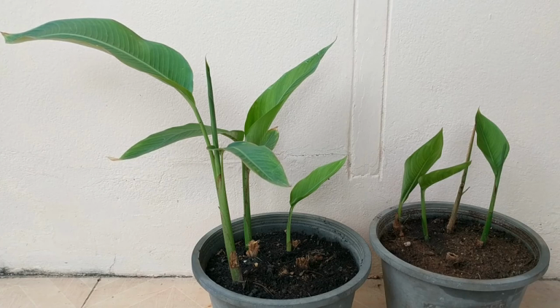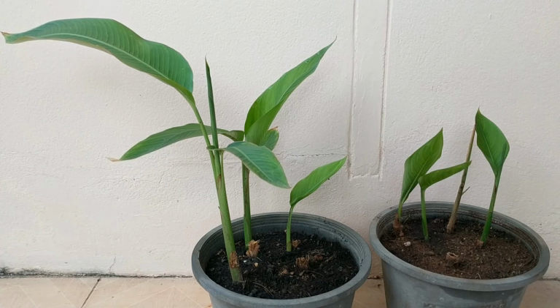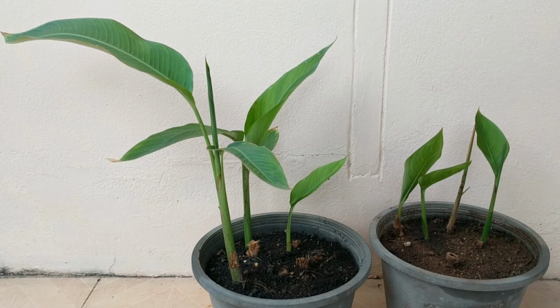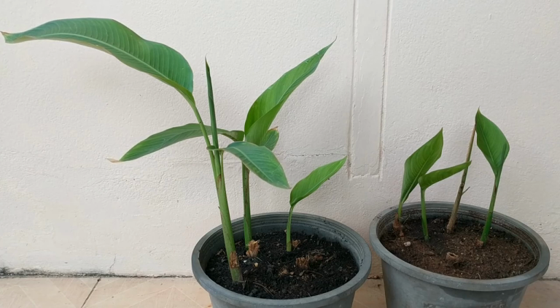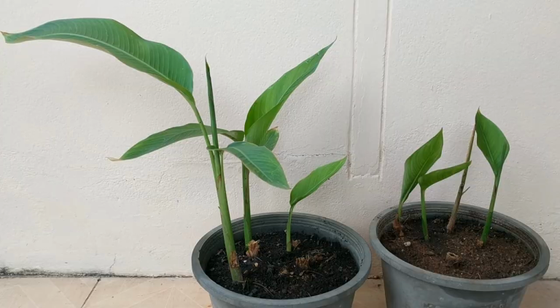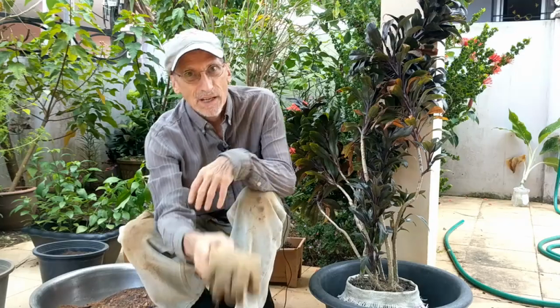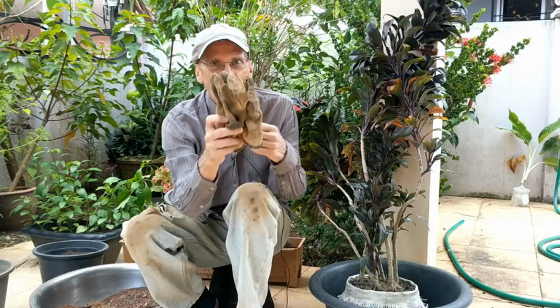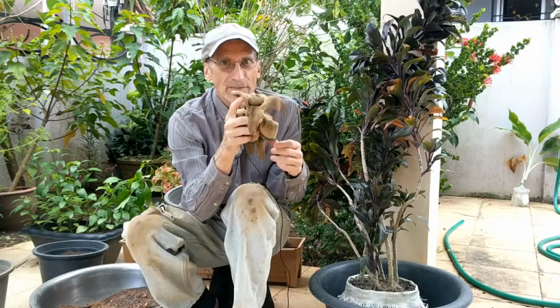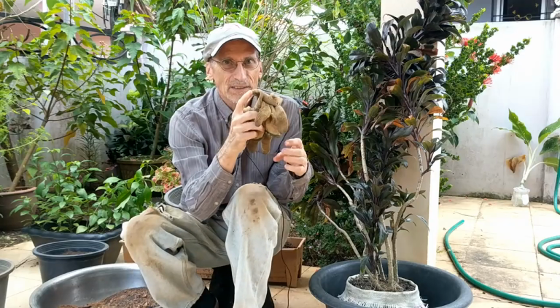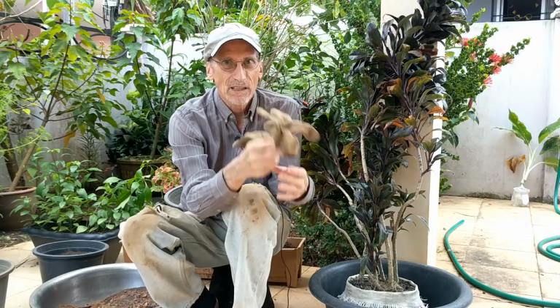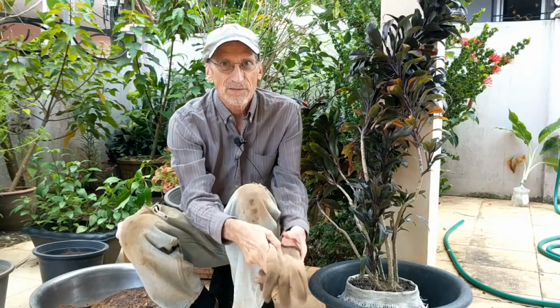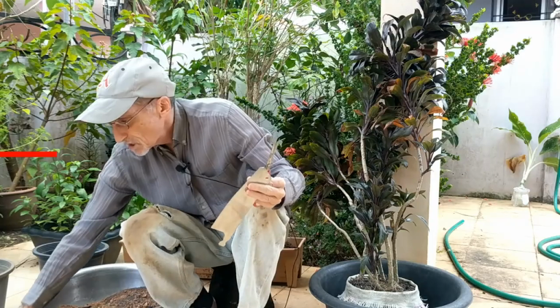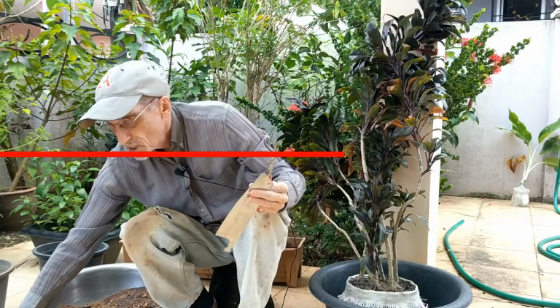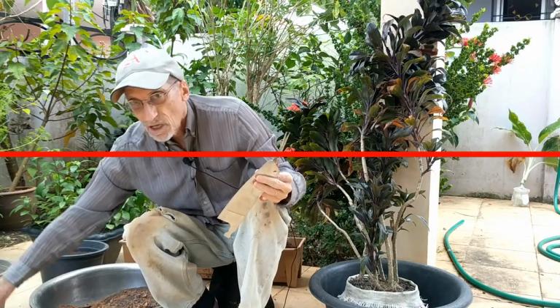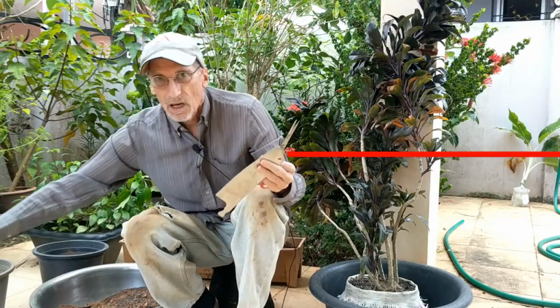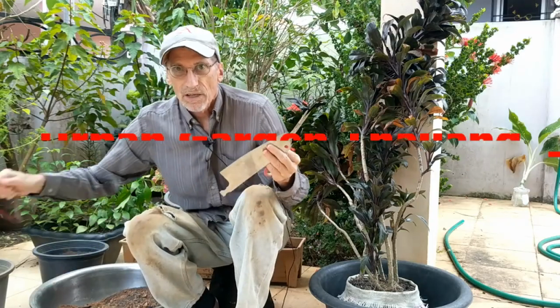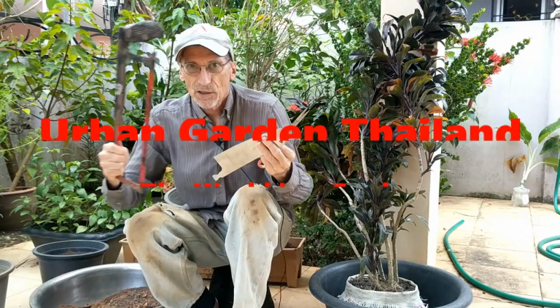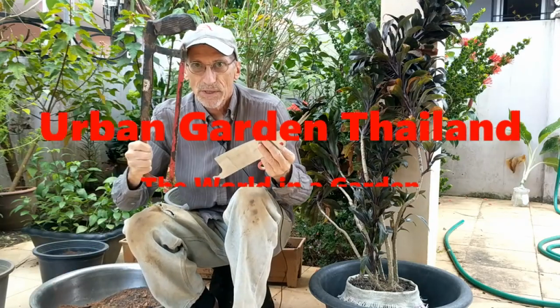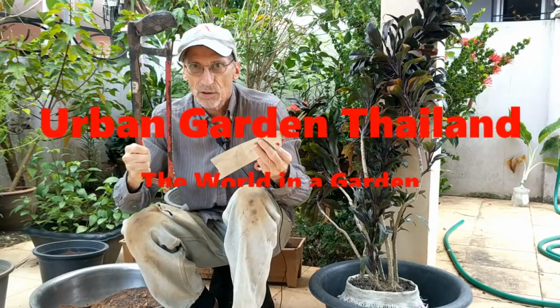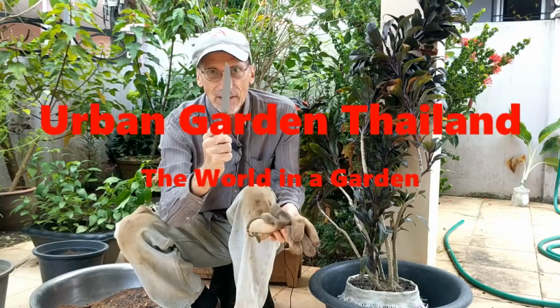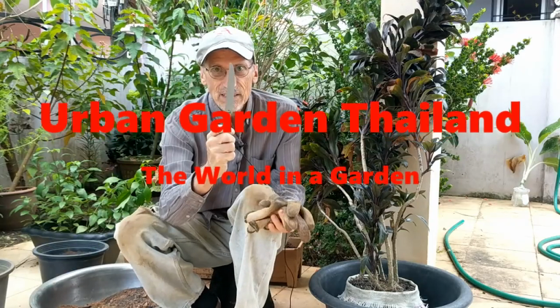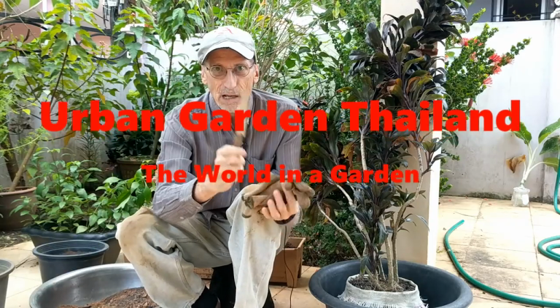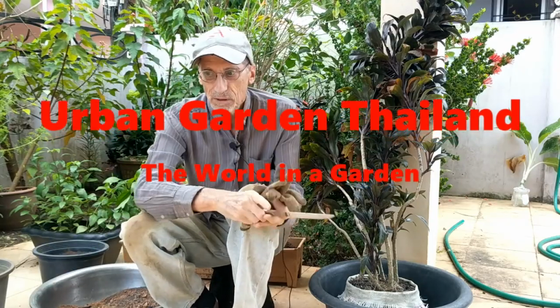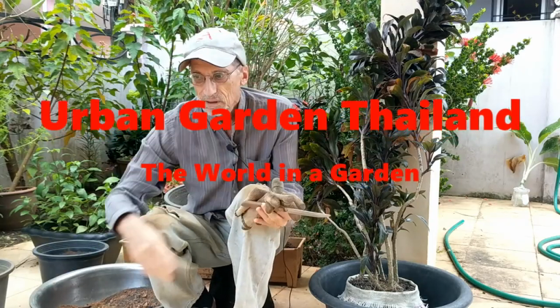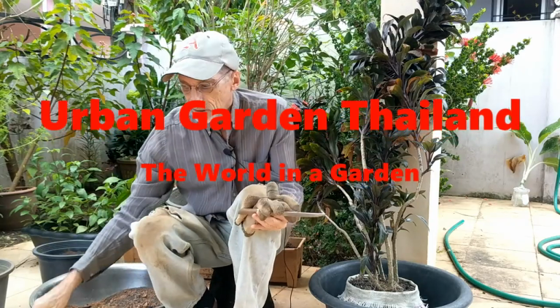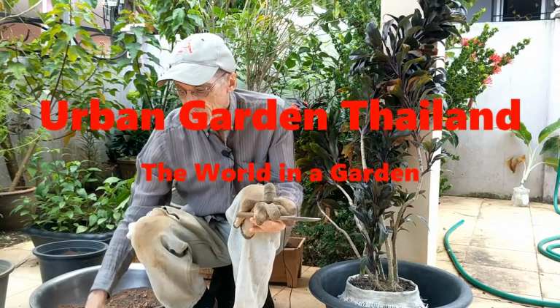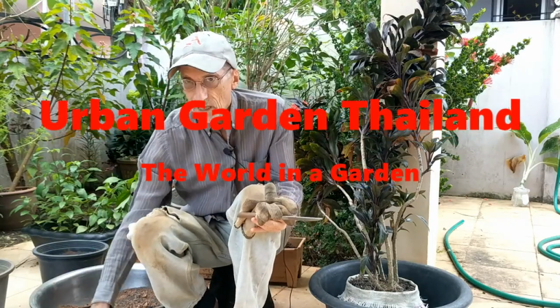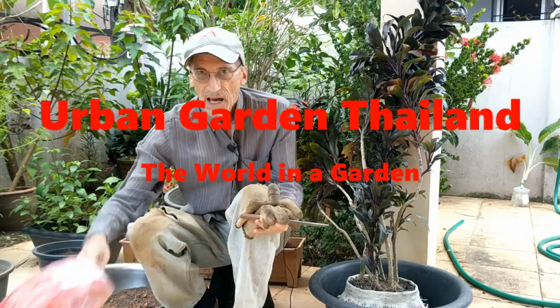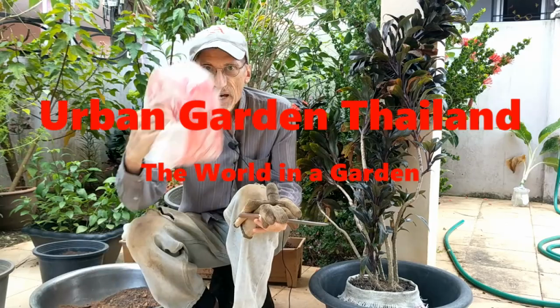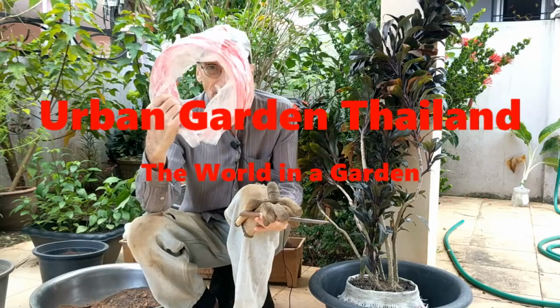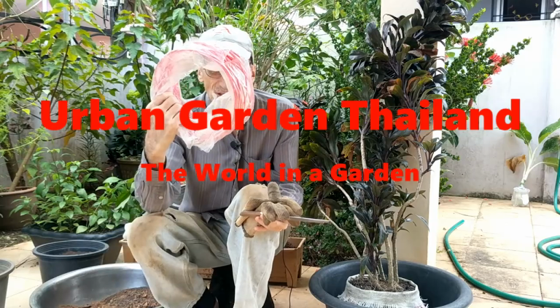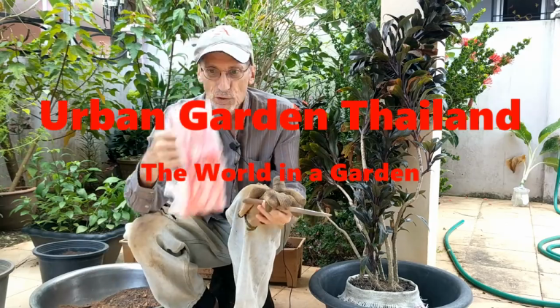Happy gardening! For more gardening videos, computer tutorials, and general interest videos, see all my channel playlists.